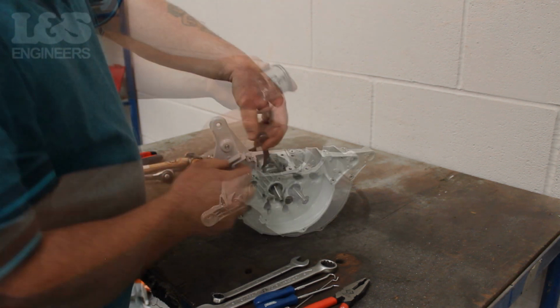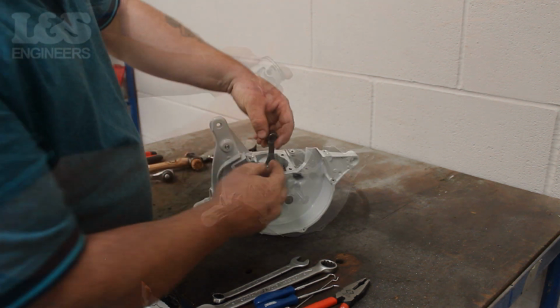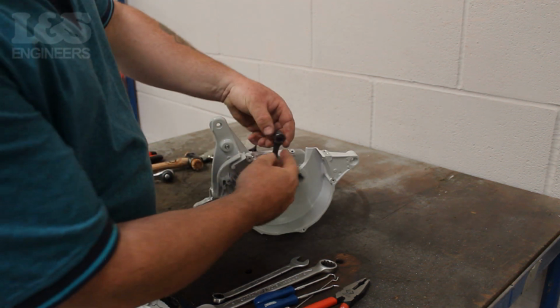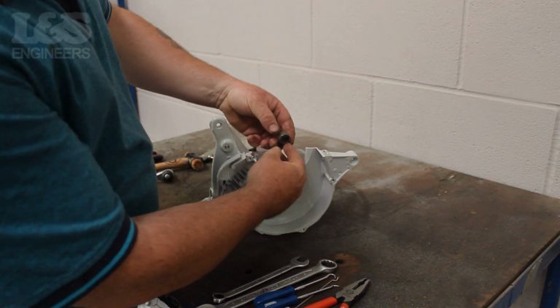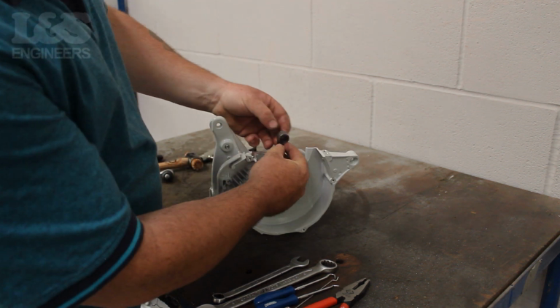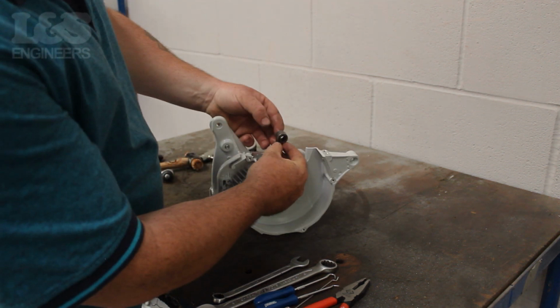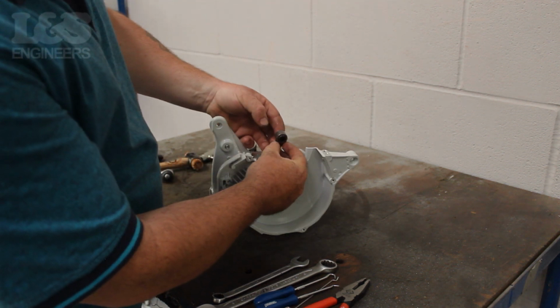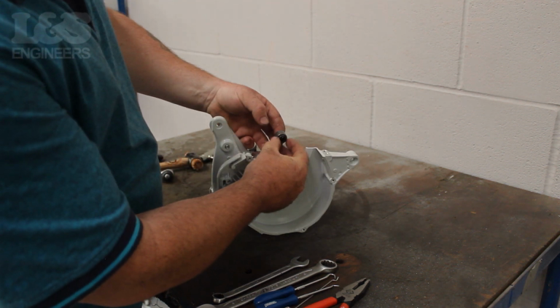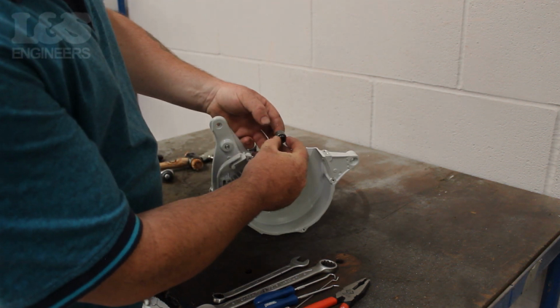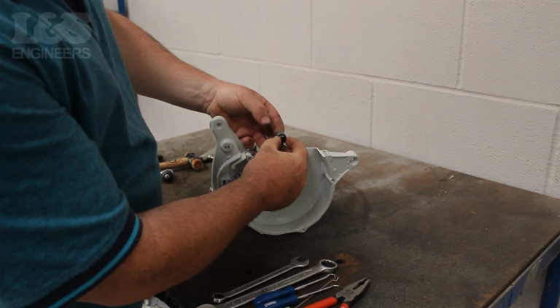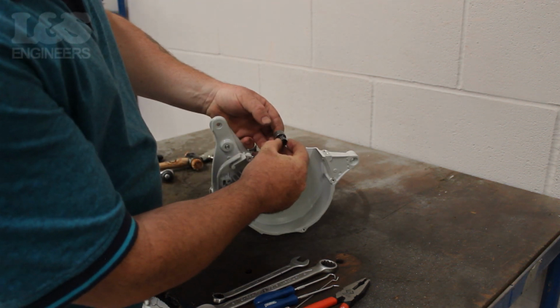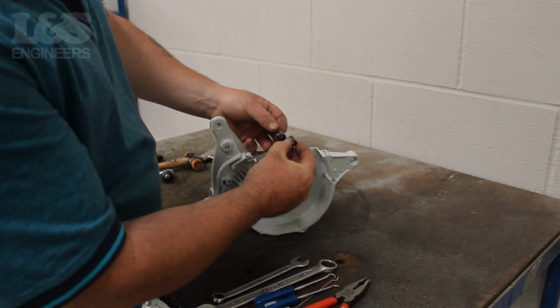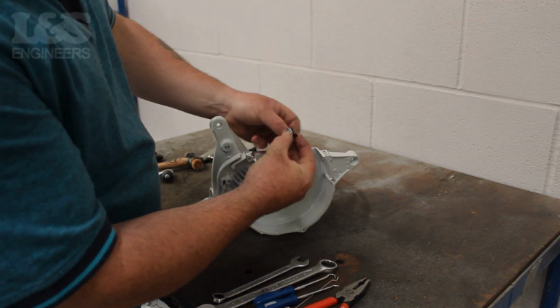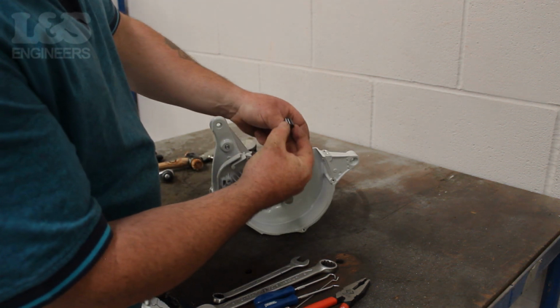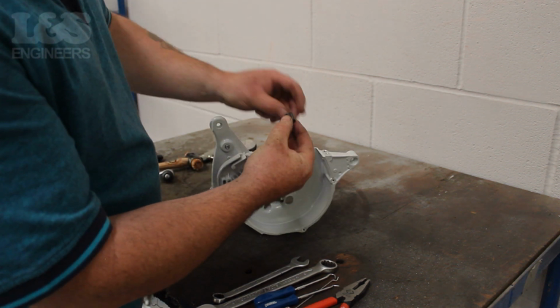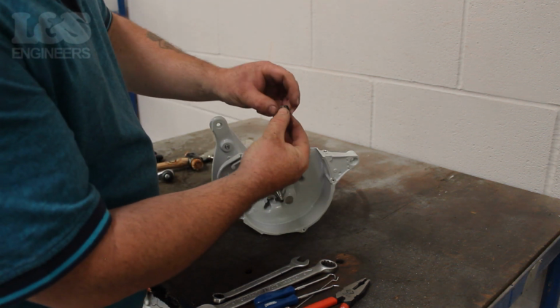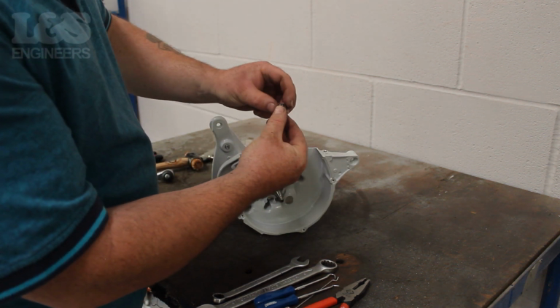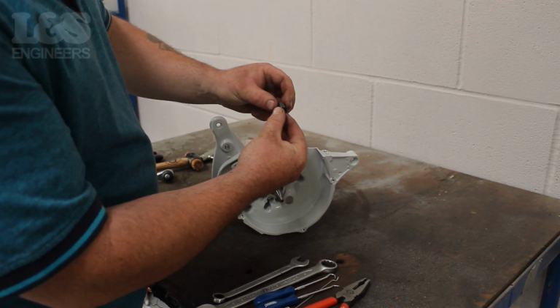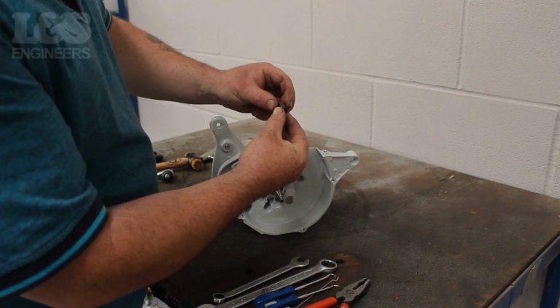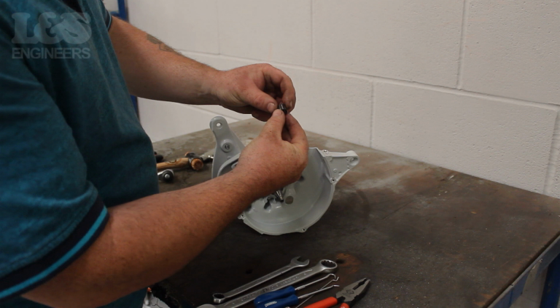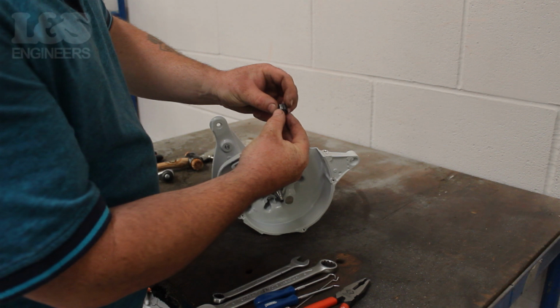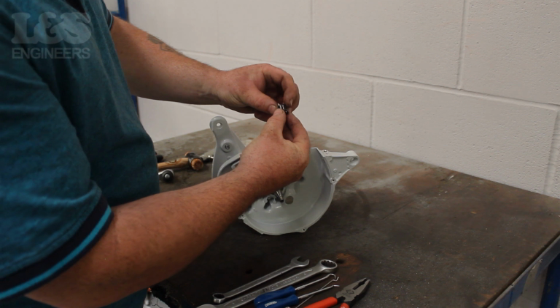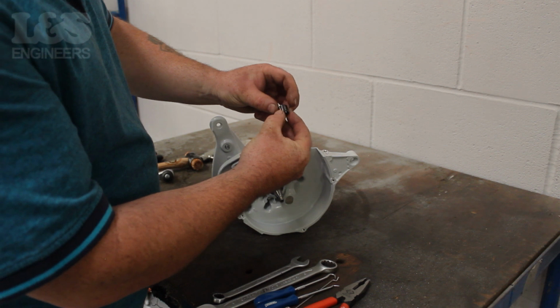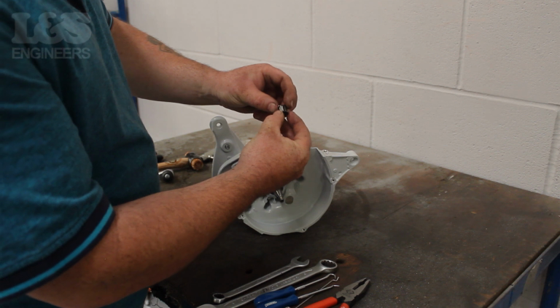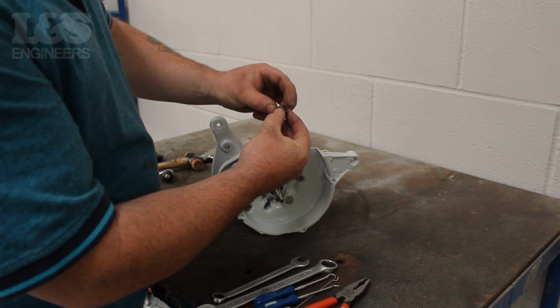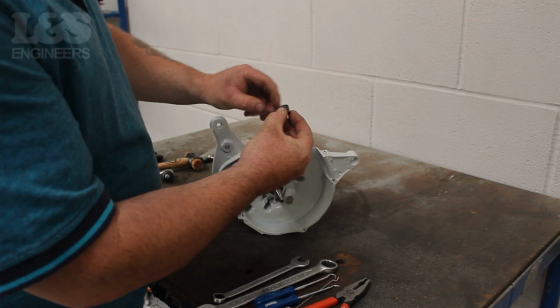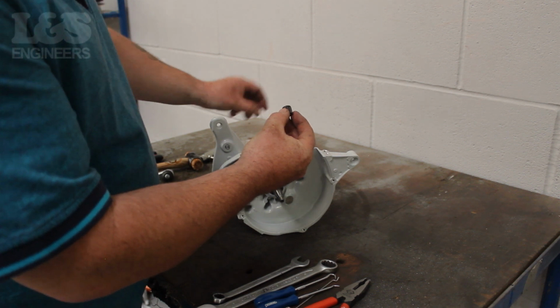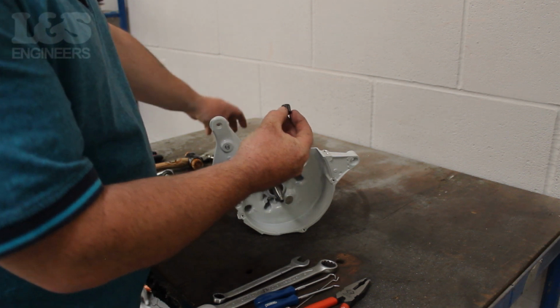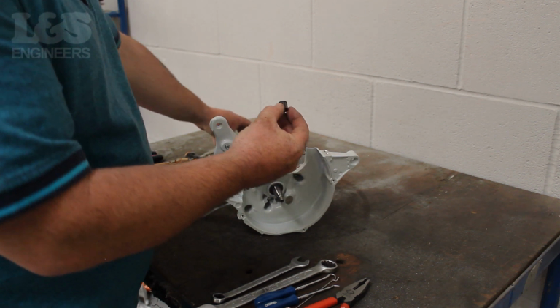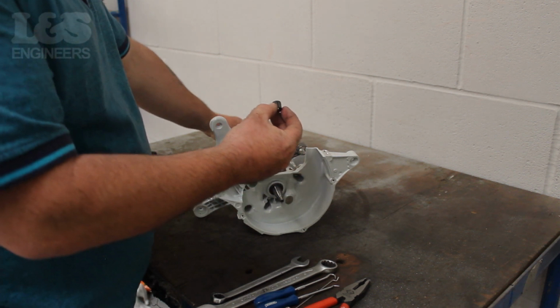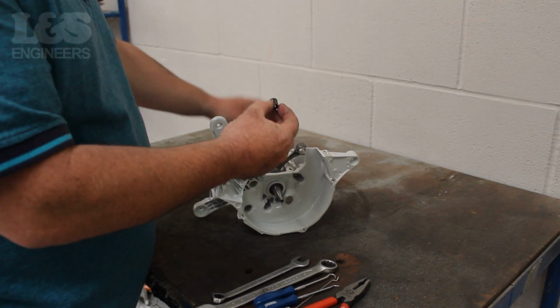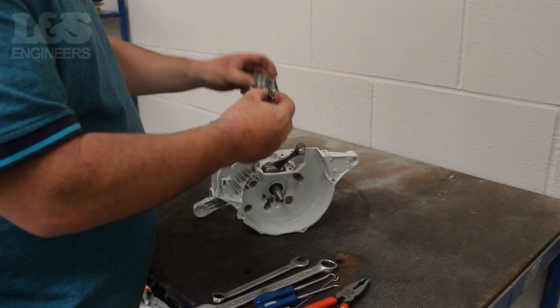Then finally remove the needle bearing which sits within the crank. Make sure you don't lose these components.